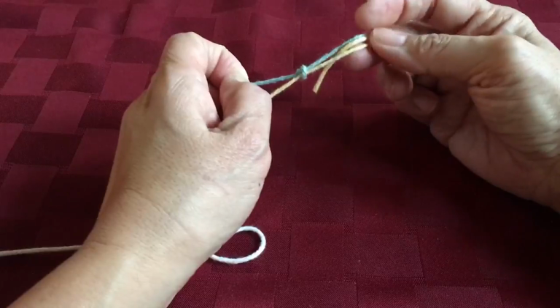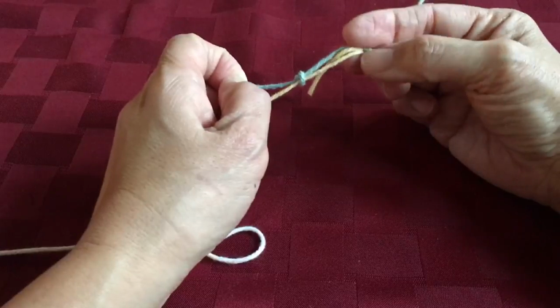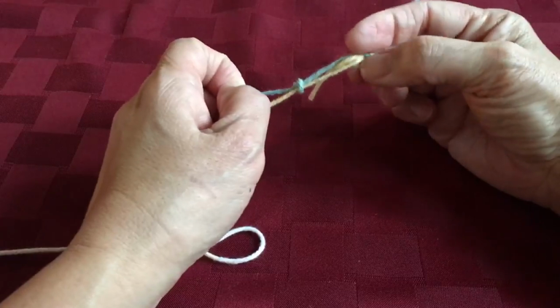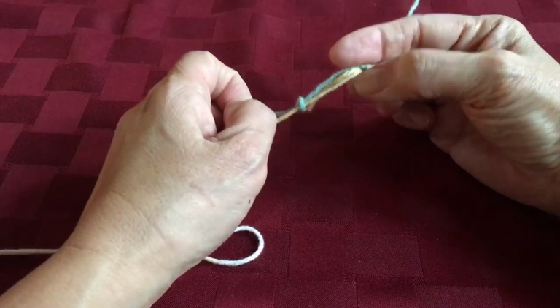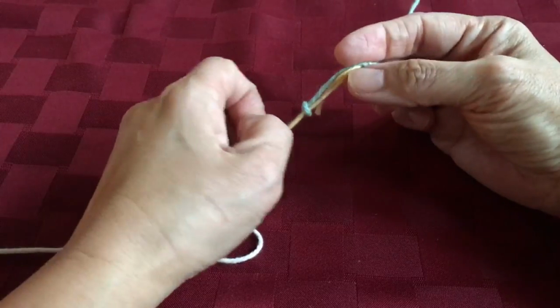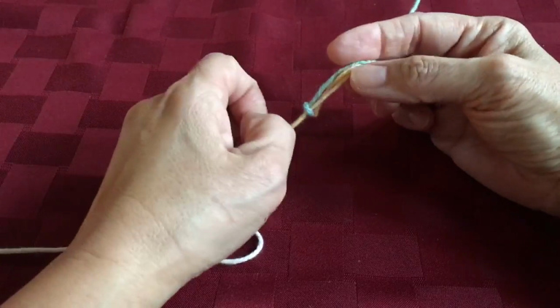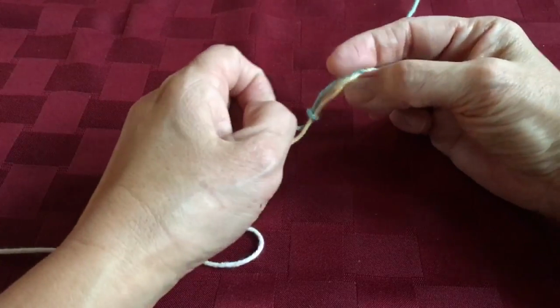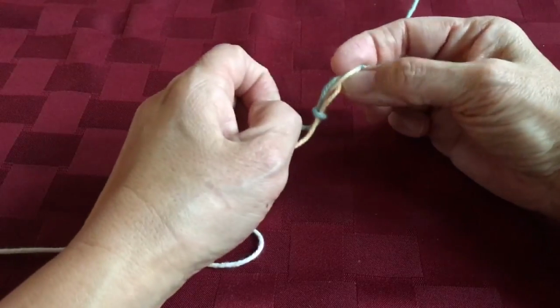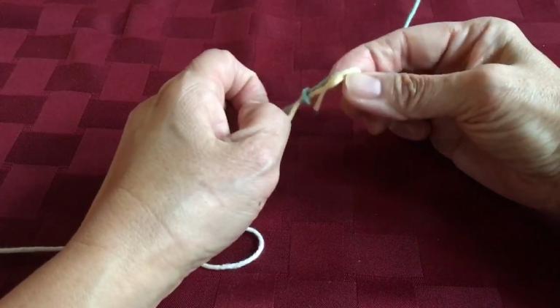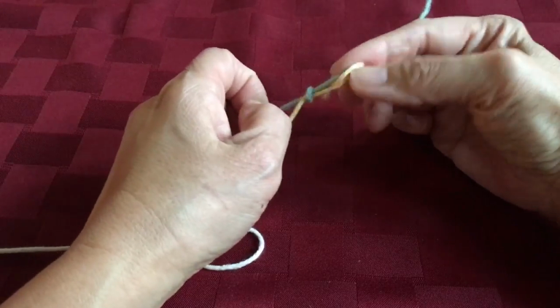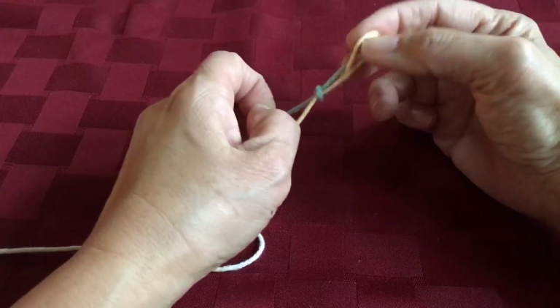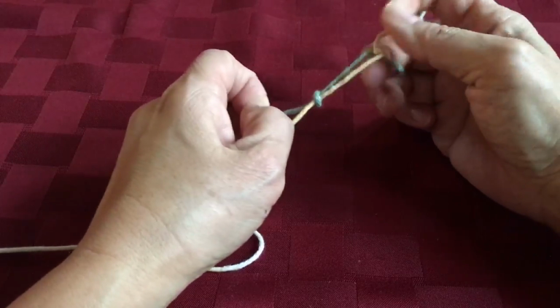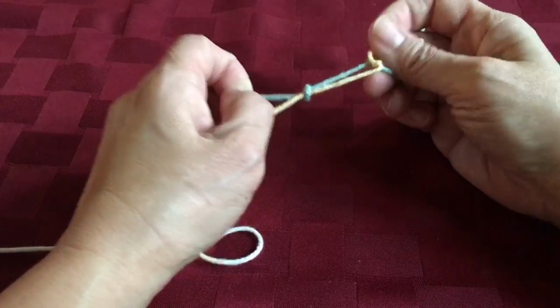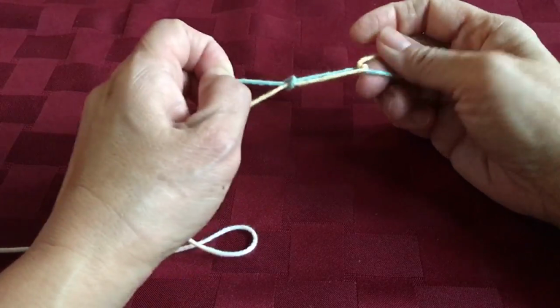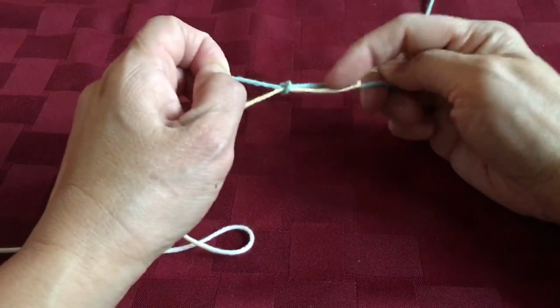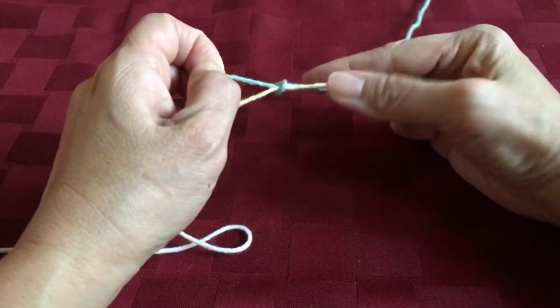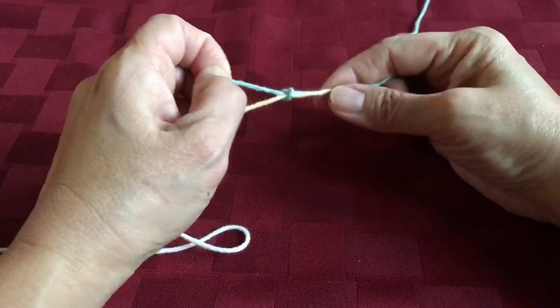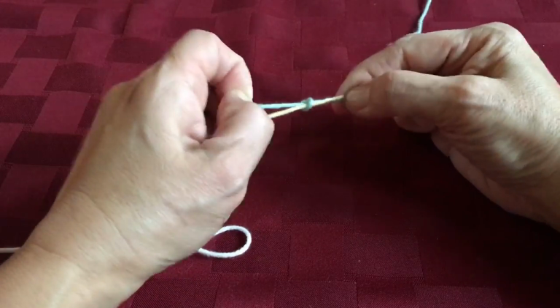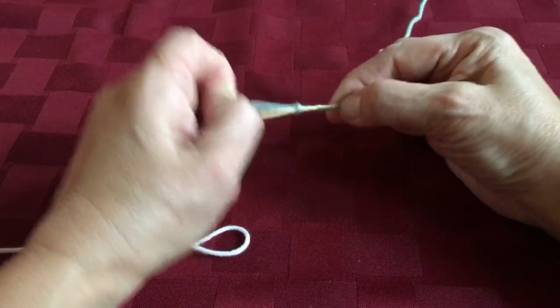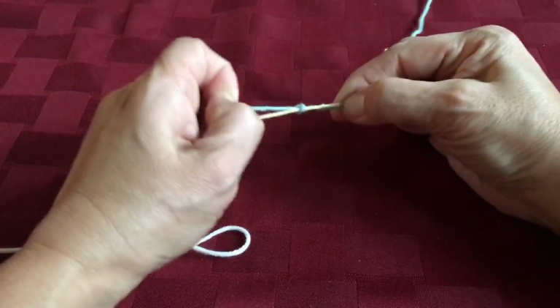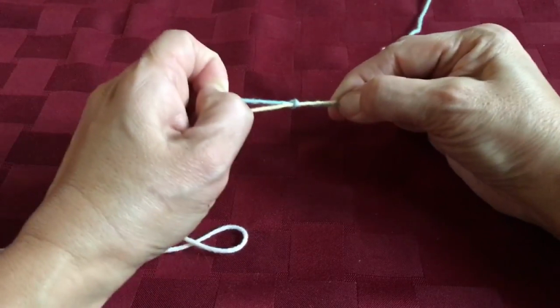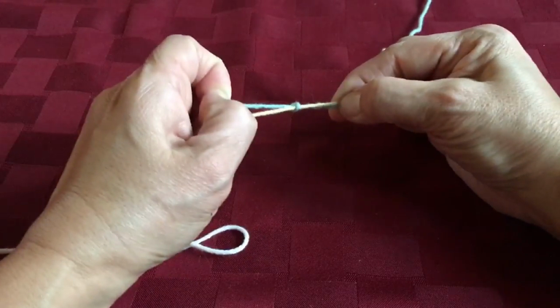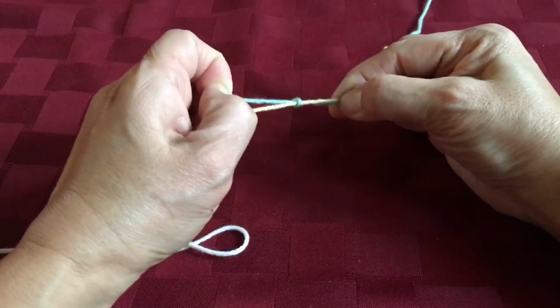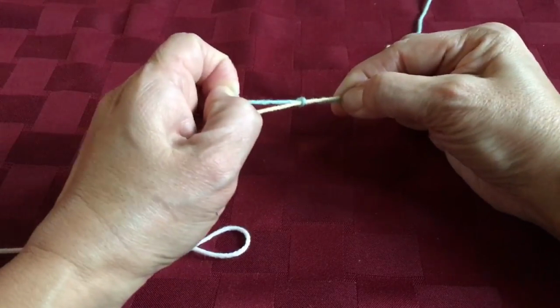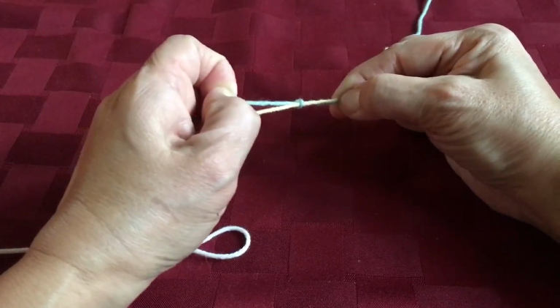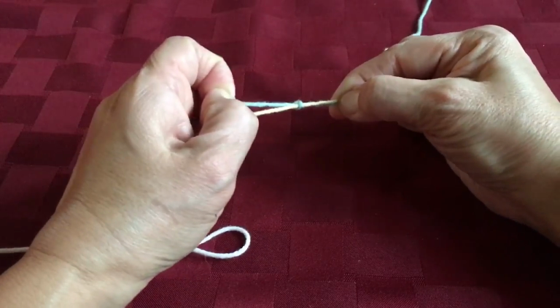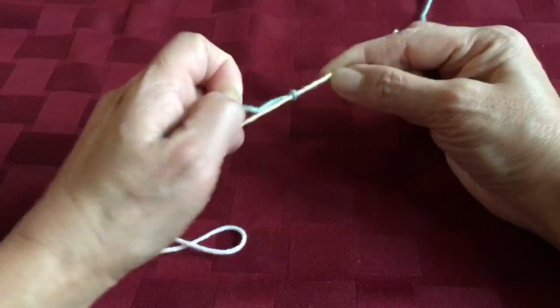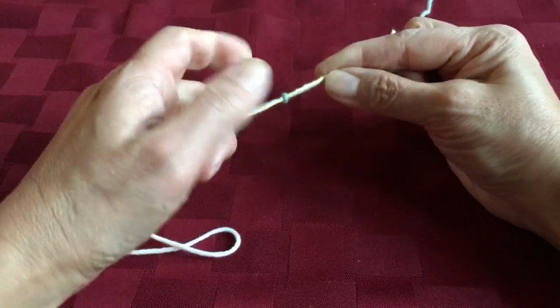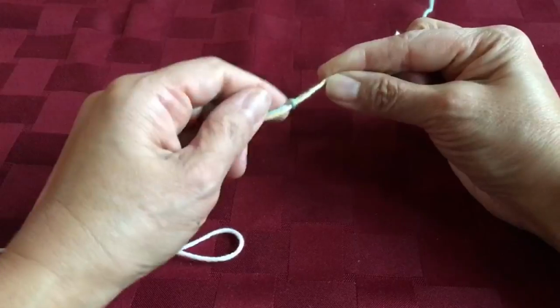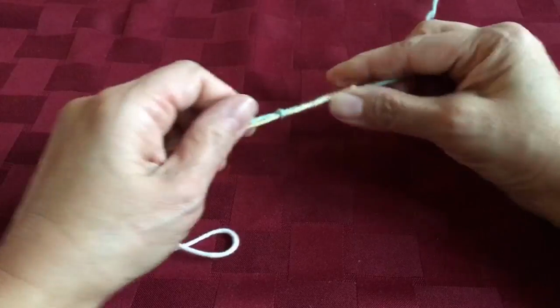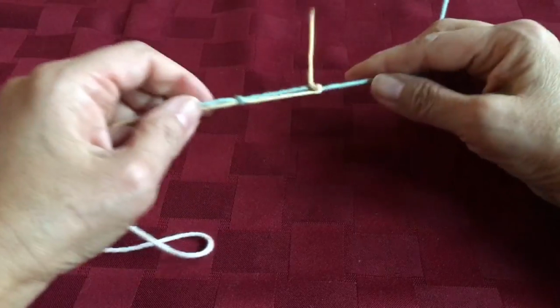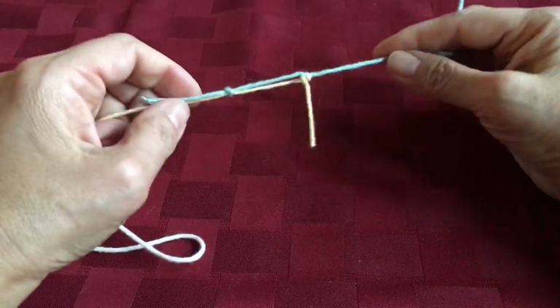That little end wants to pop in there but it doesn't belong in there. There we go. So now I have two knots.